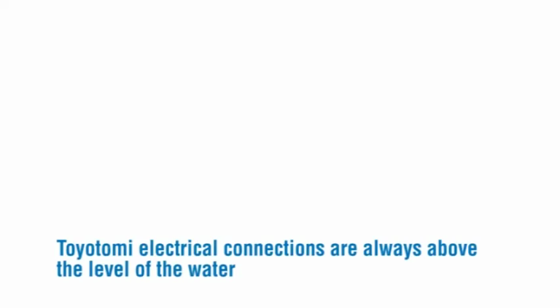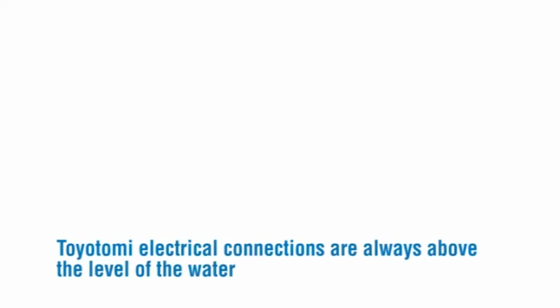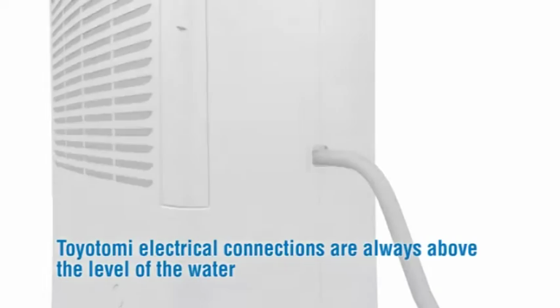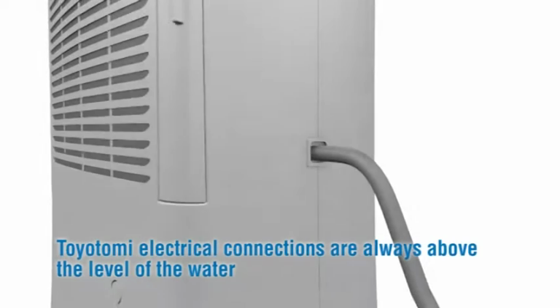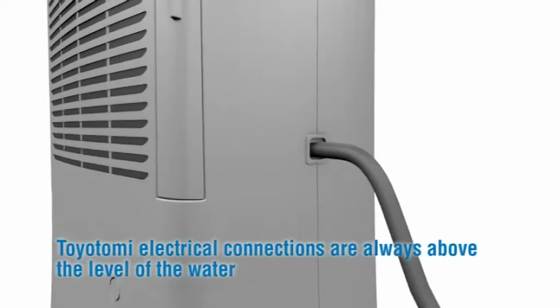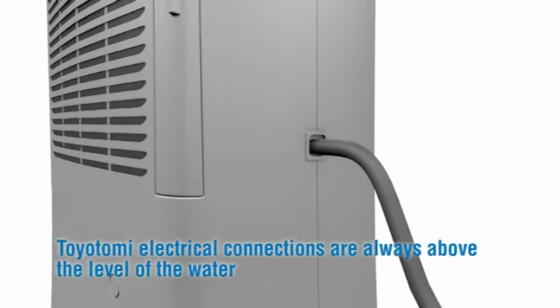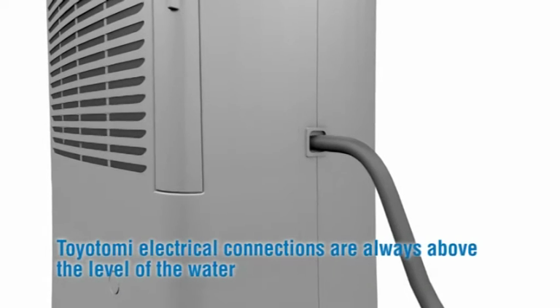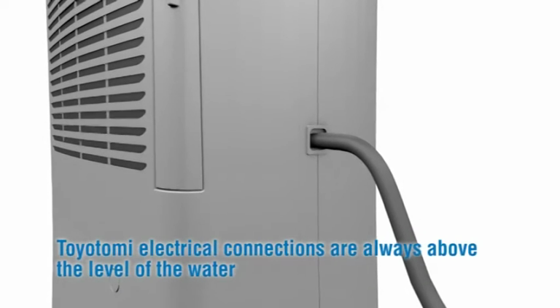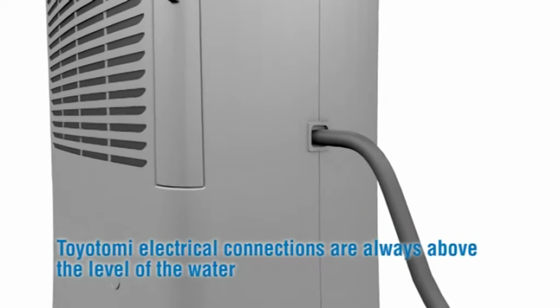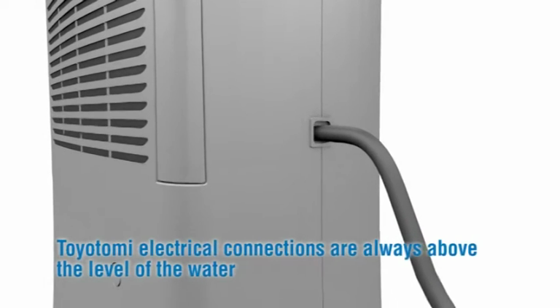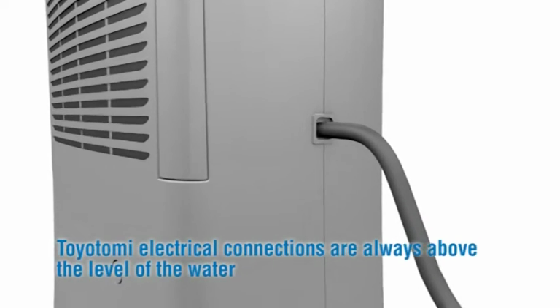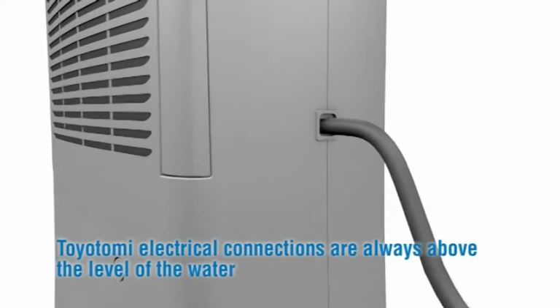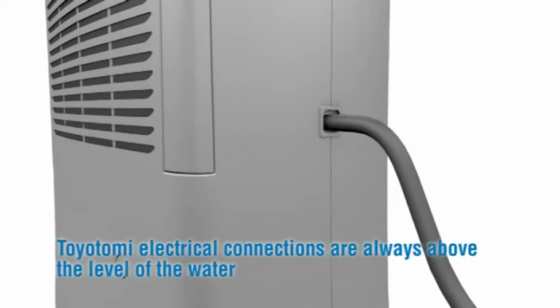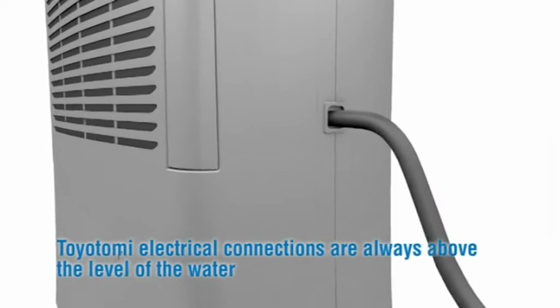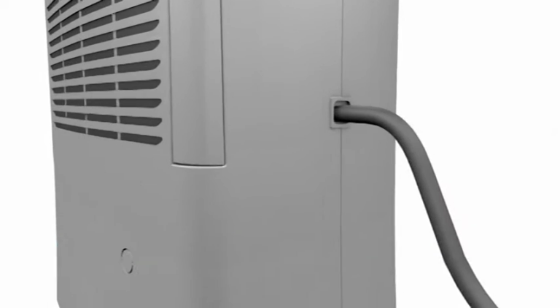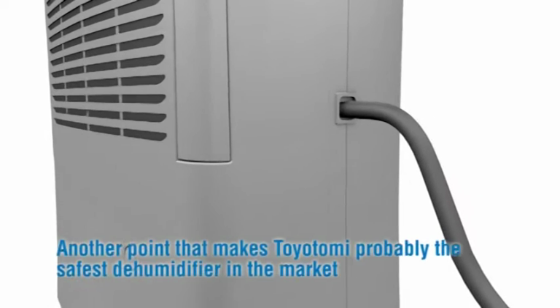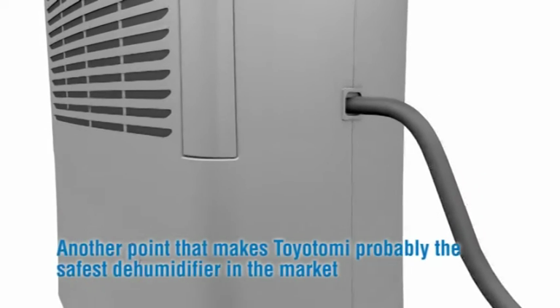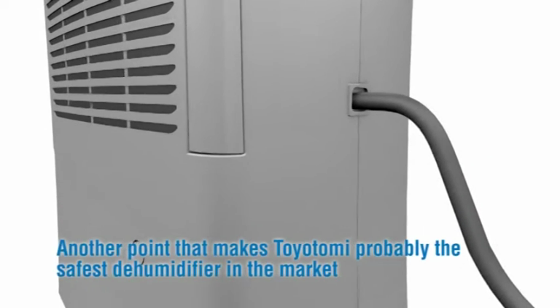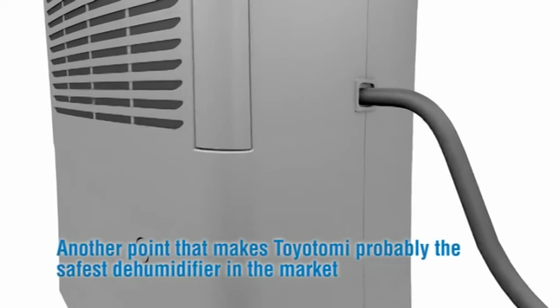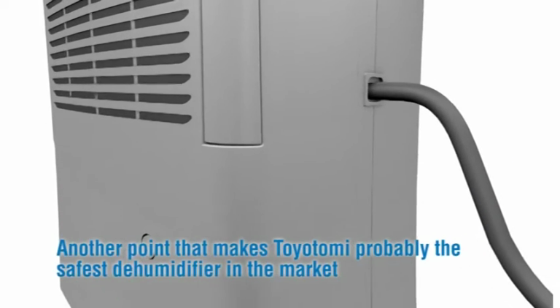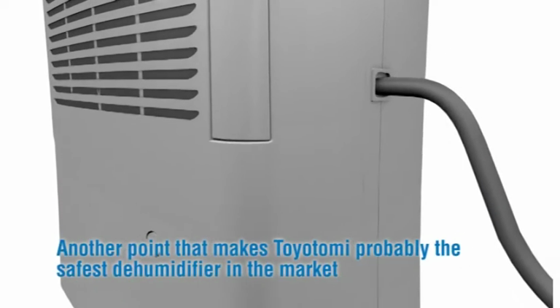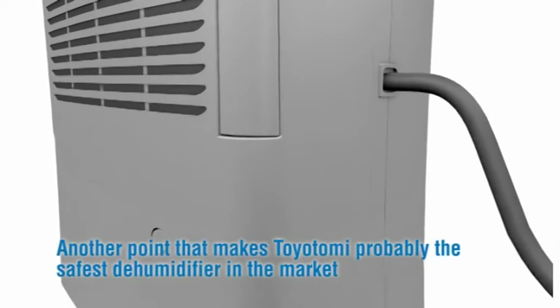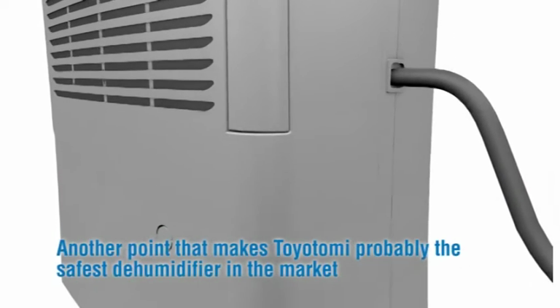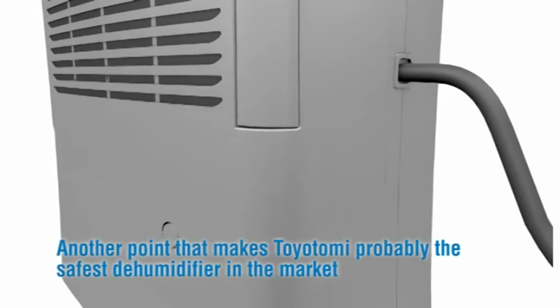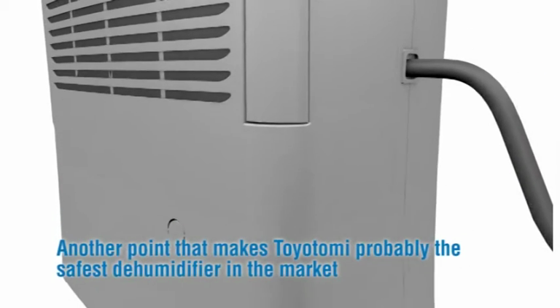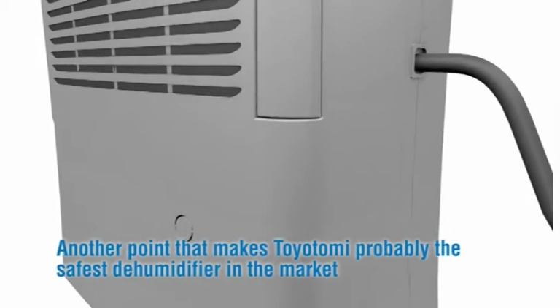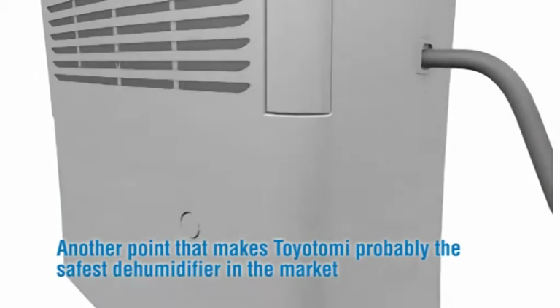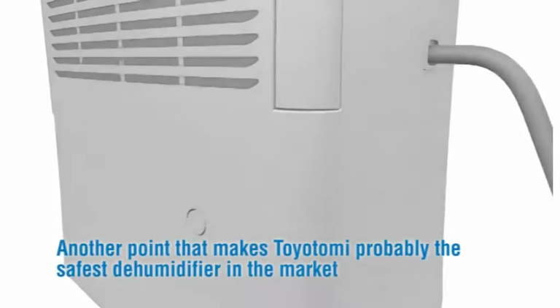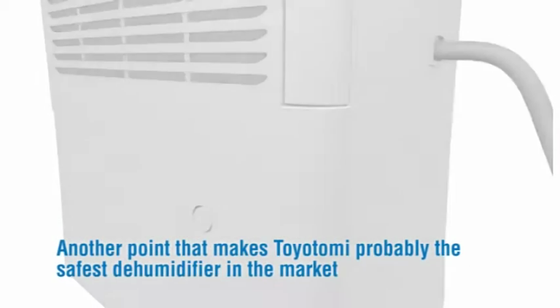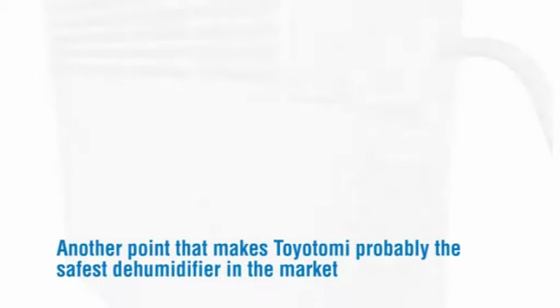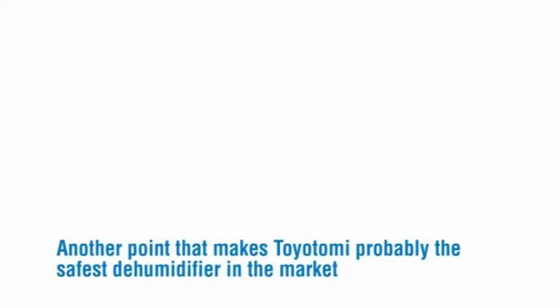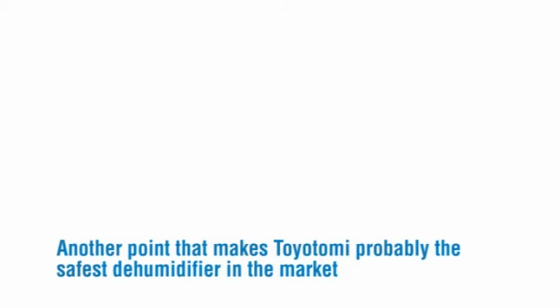Toyotomi electrical connections are always above the level of the water — another point that makes Toyotomi probably the safest dehumidifier on the market.